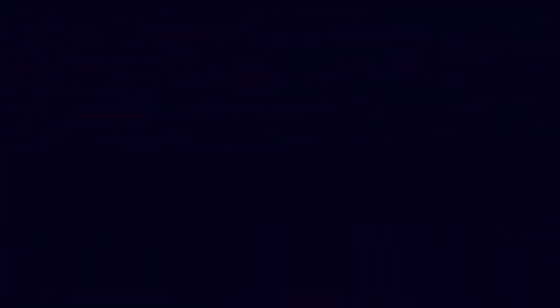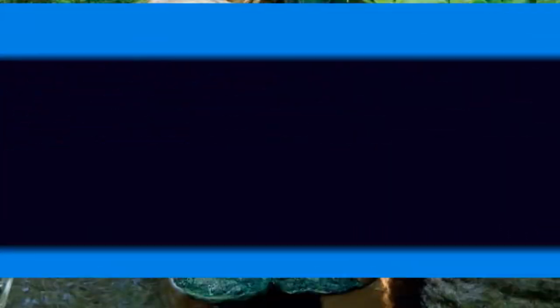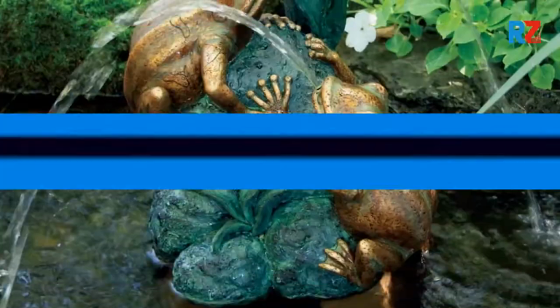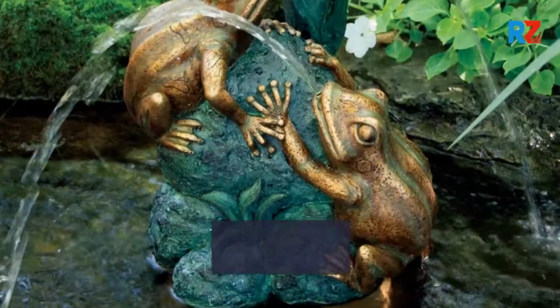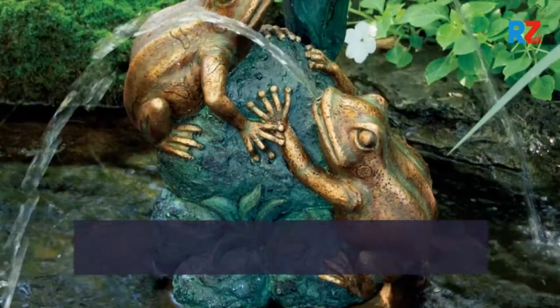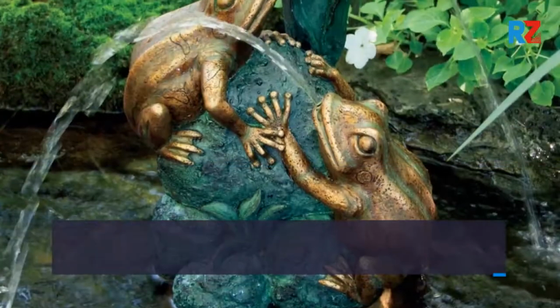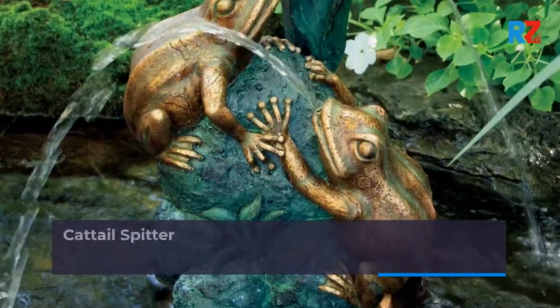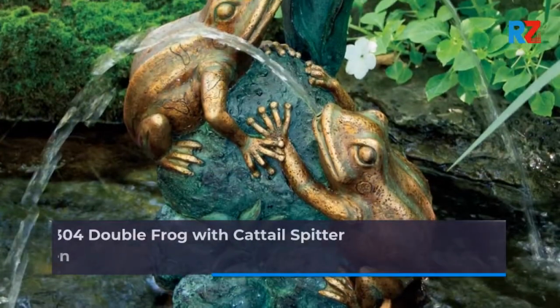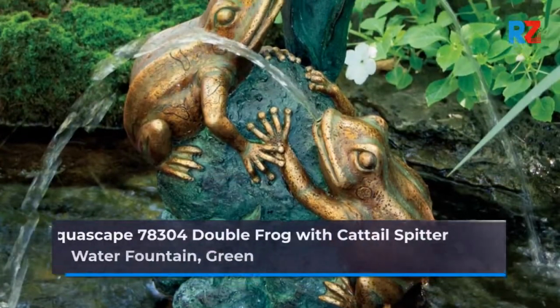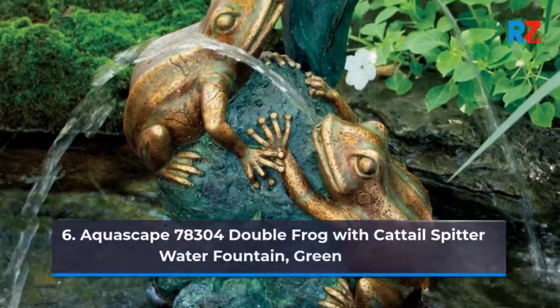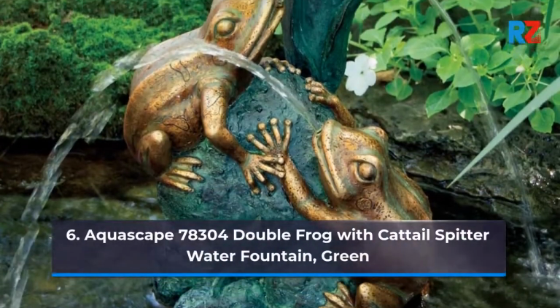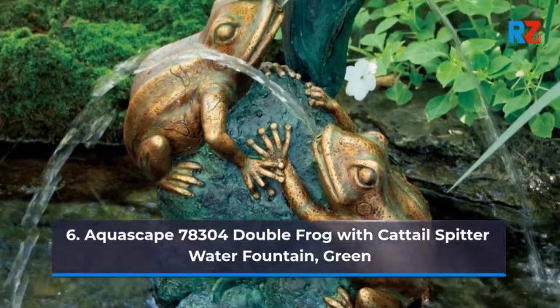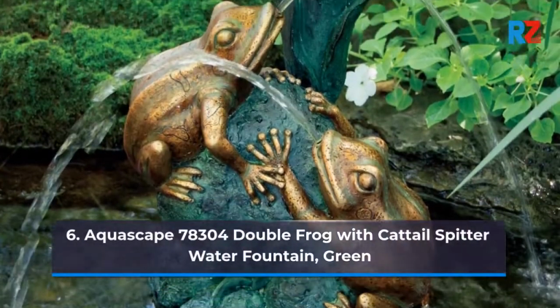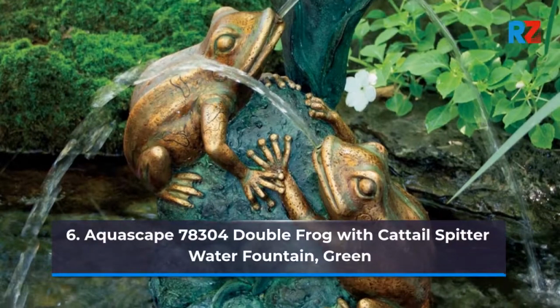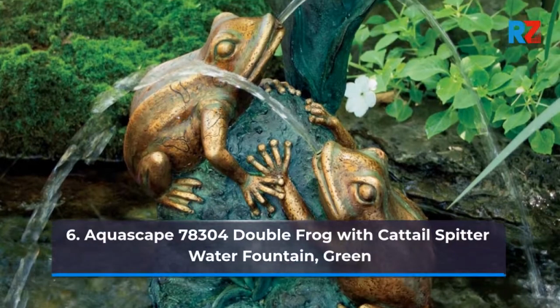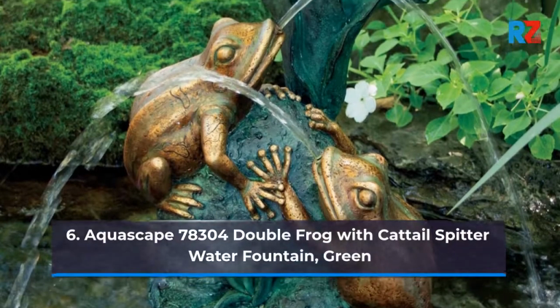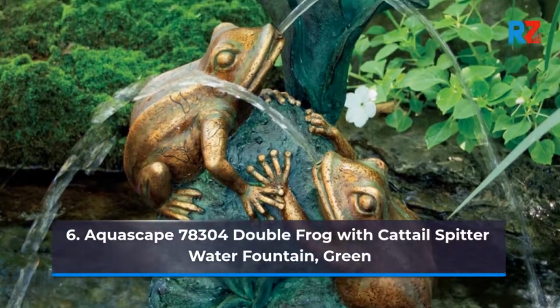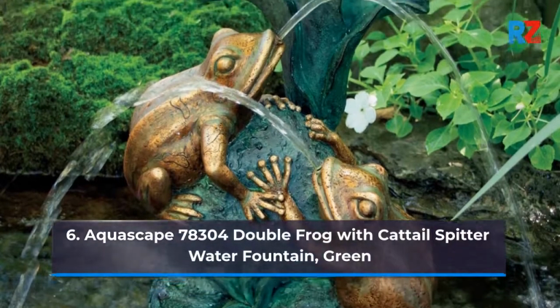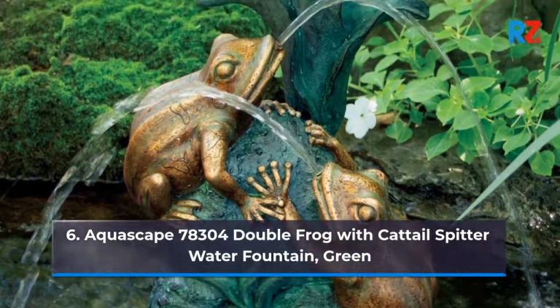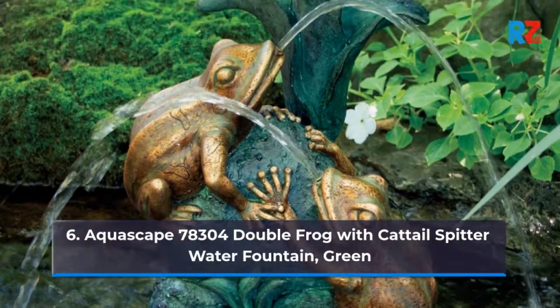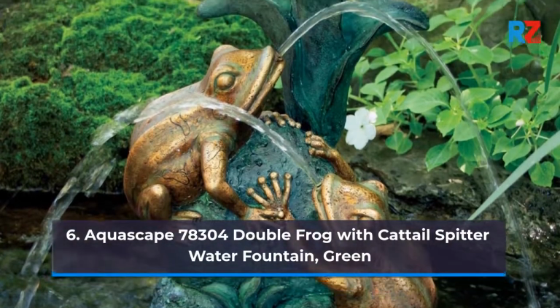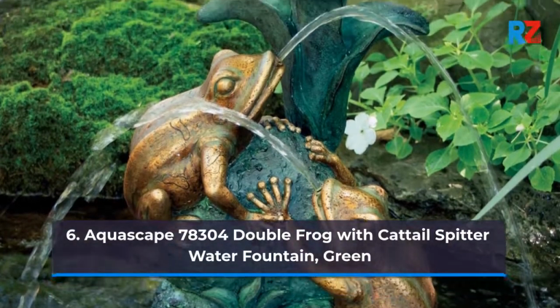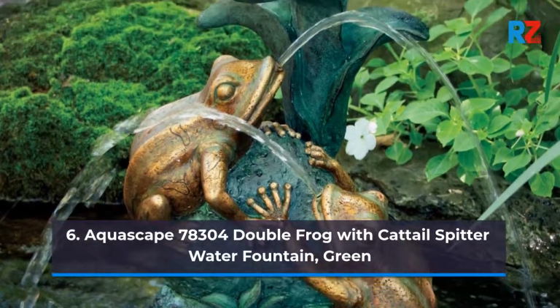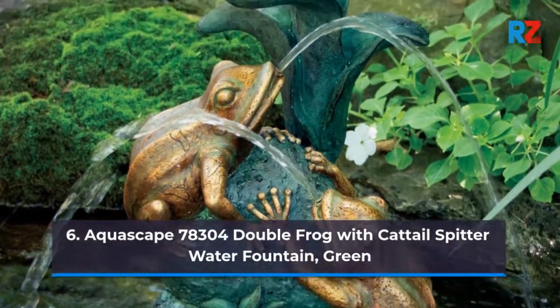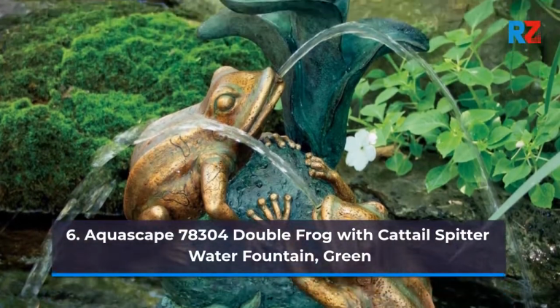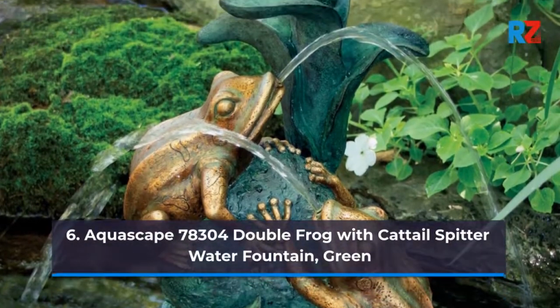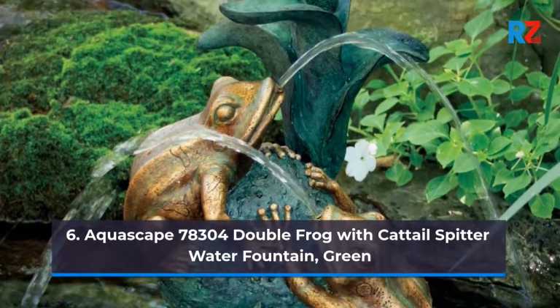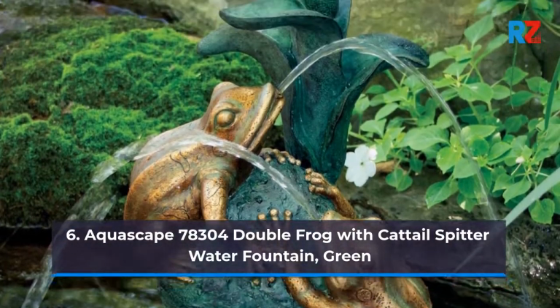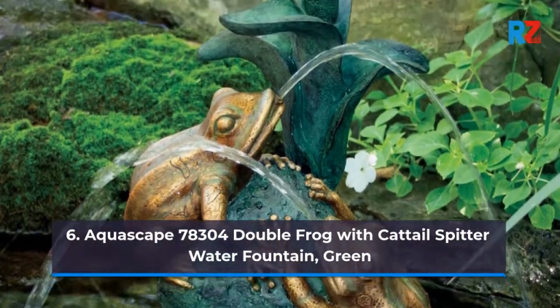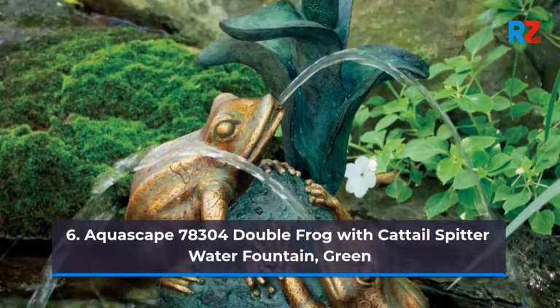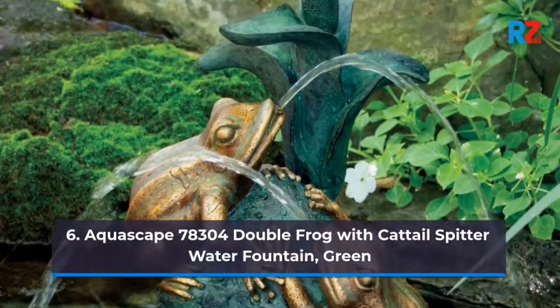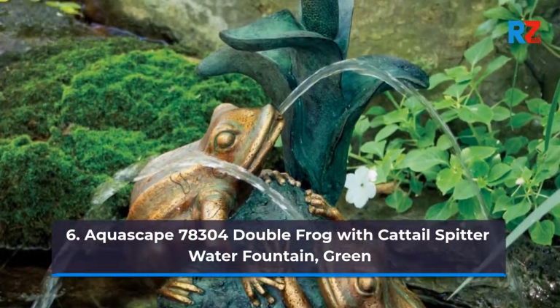6. Aquascape 78304 Double Frog with Cattail Spitter Water Fountain, Green.